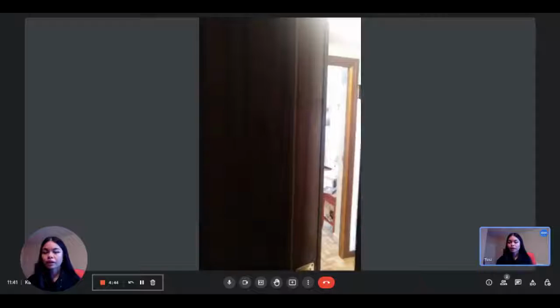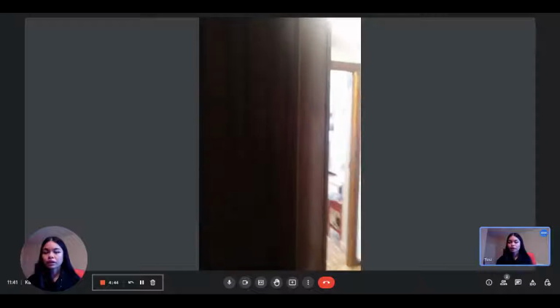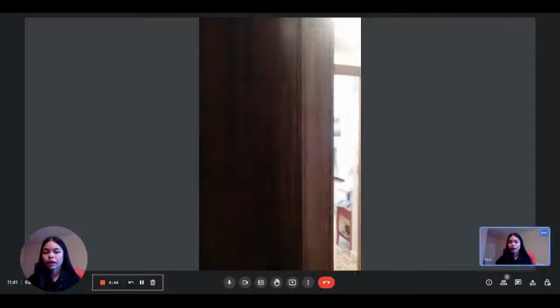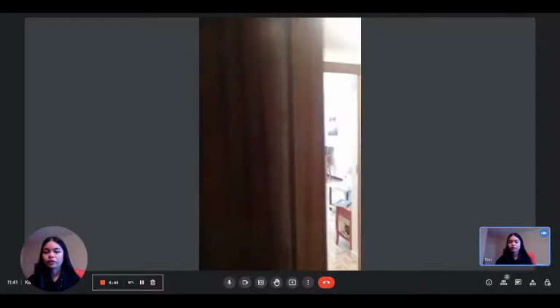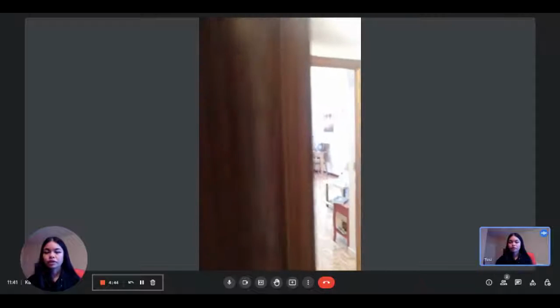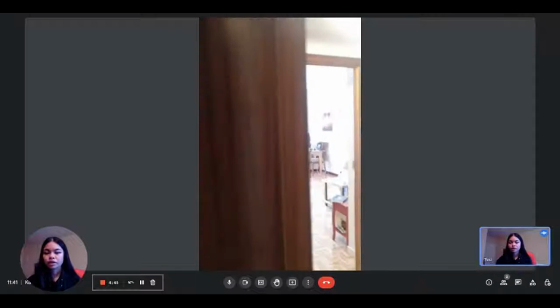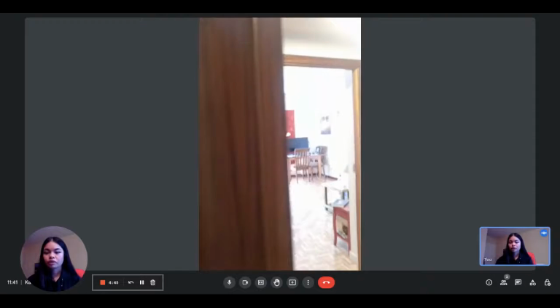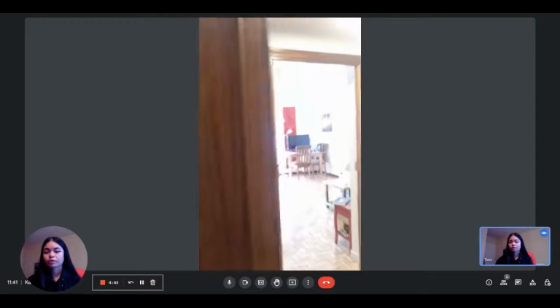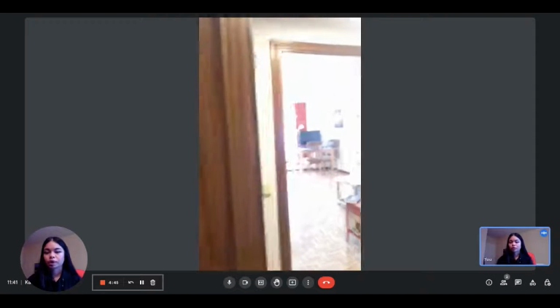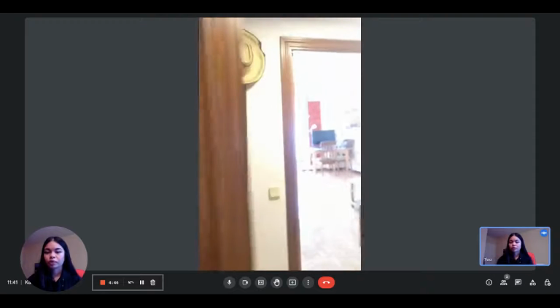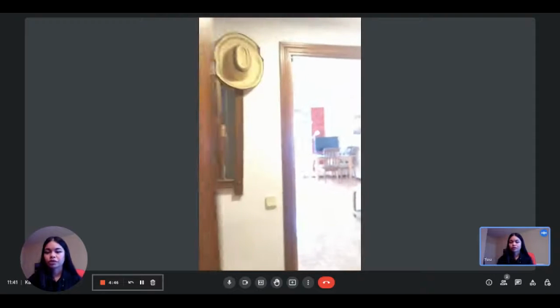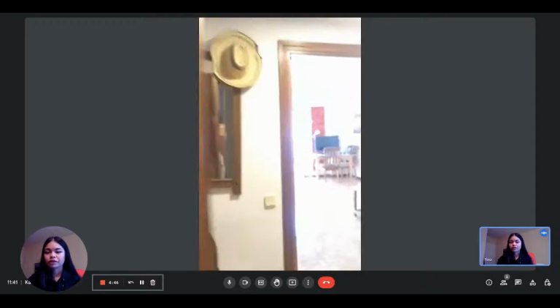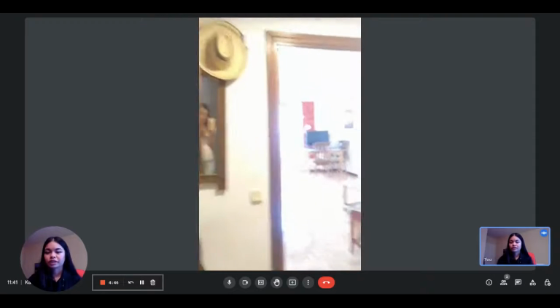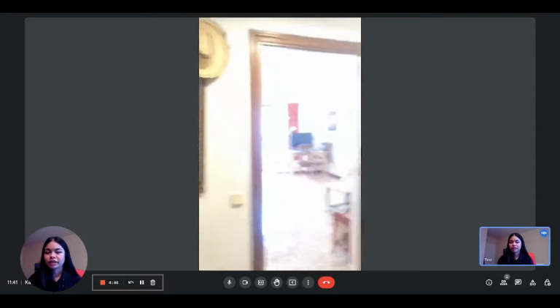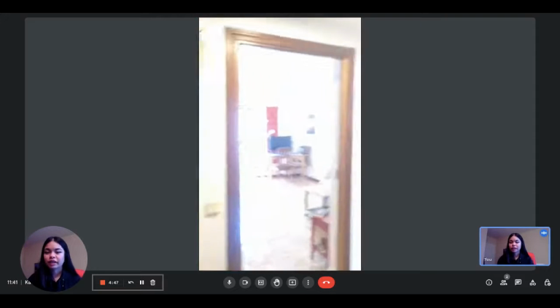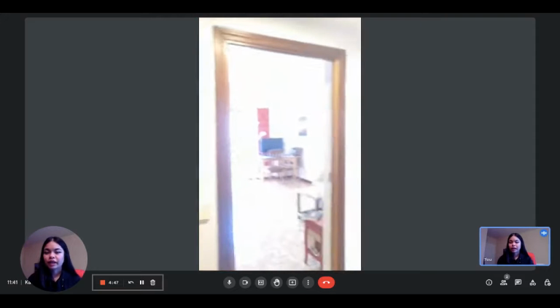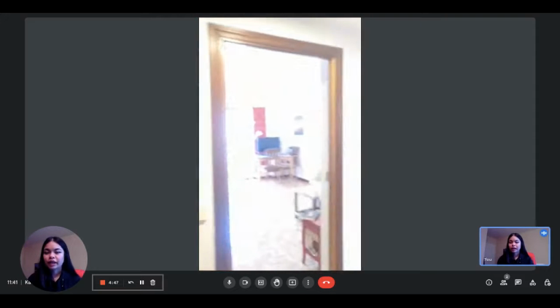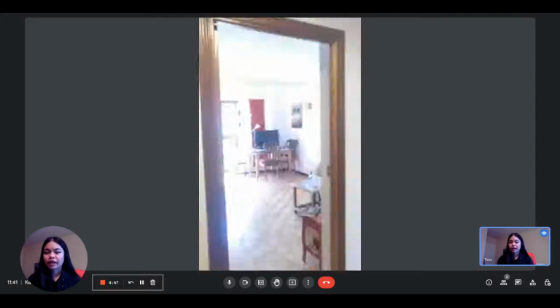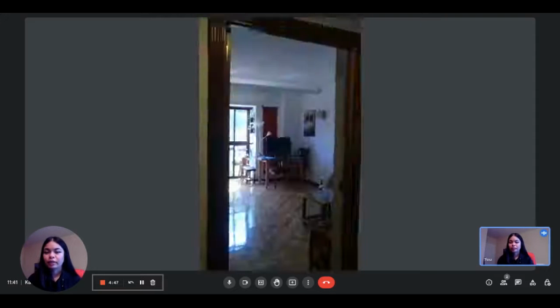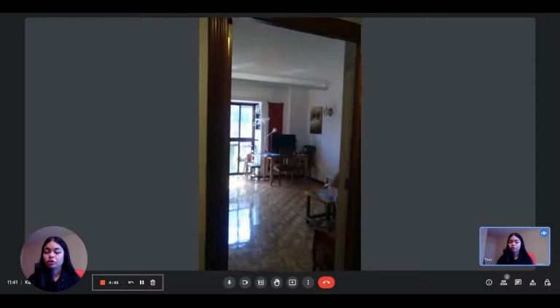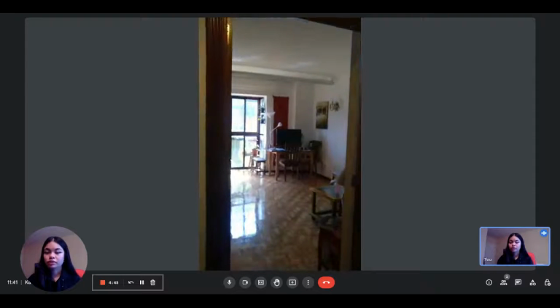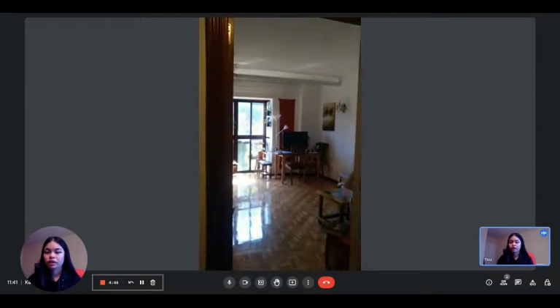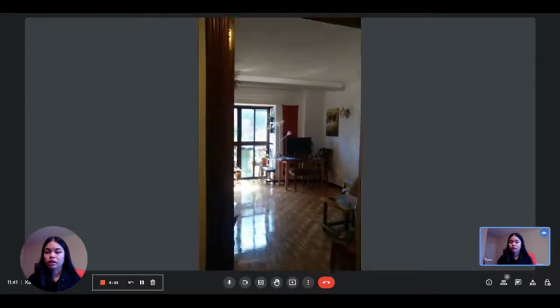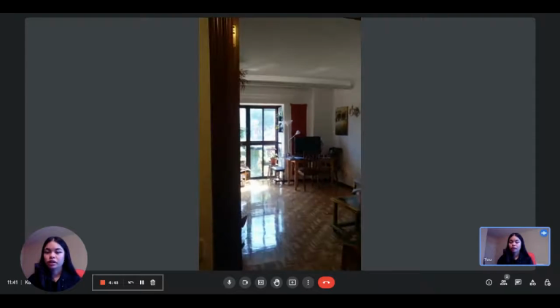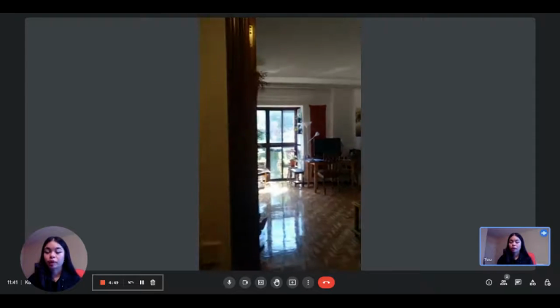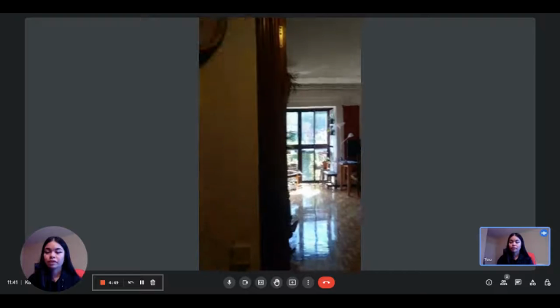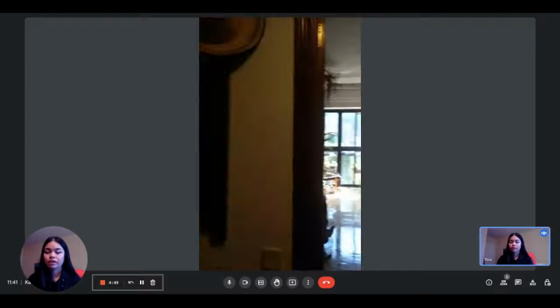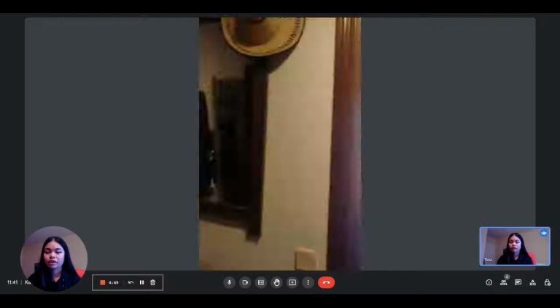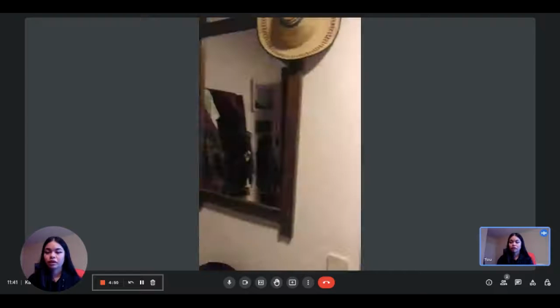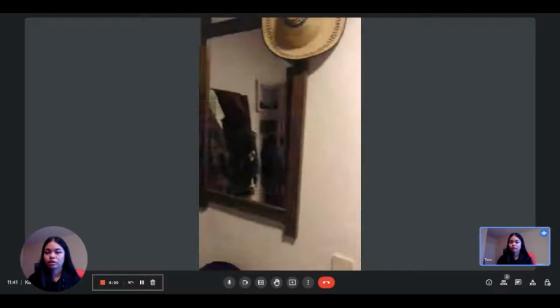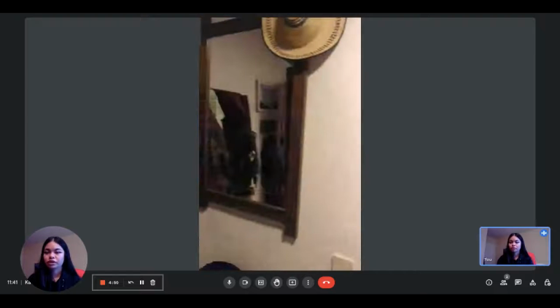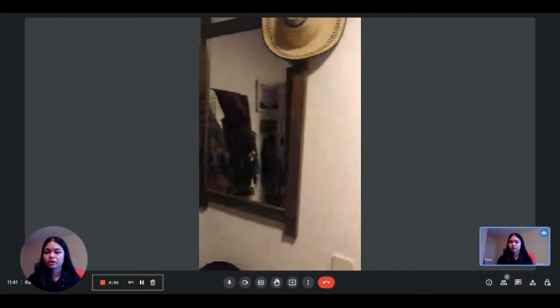Hi everyone, this is Lauren from Spot at Home. Today we are visiting a bedroom in an apartment in Madrid.